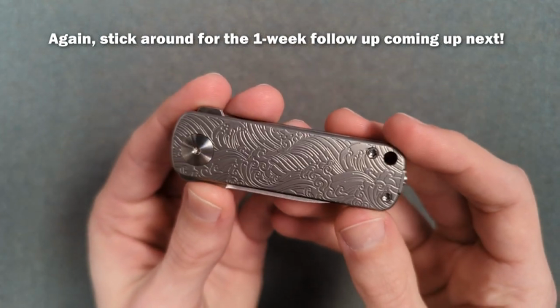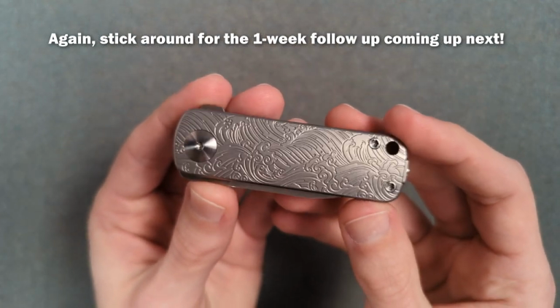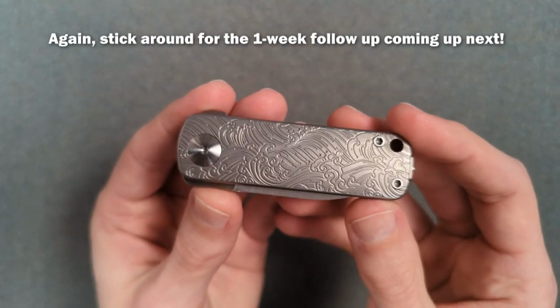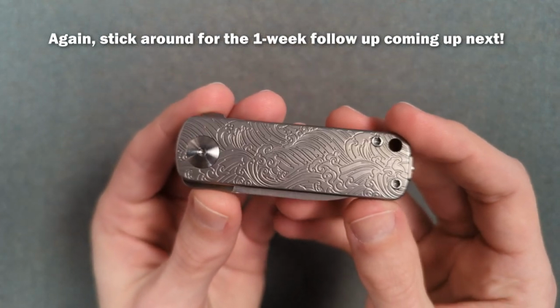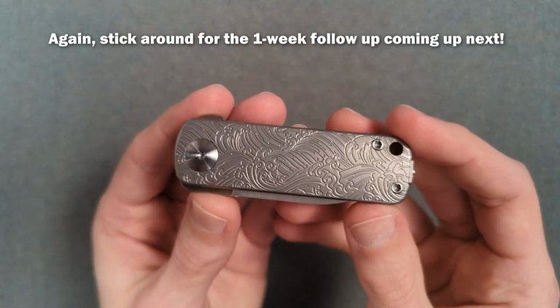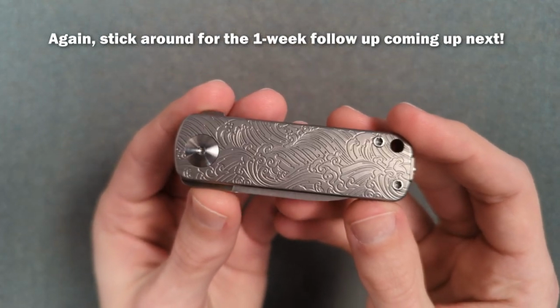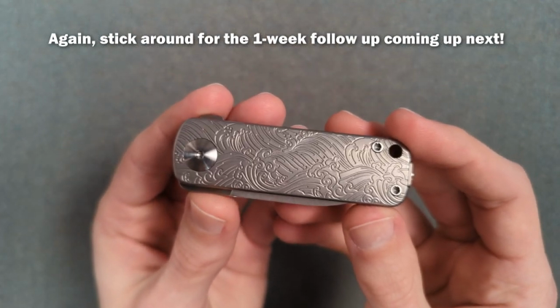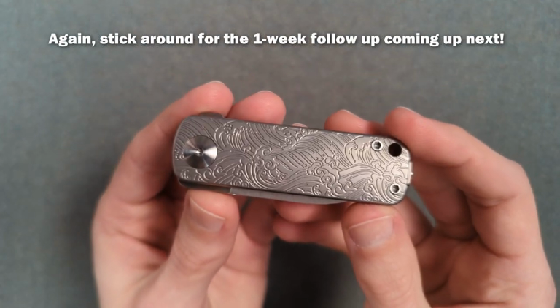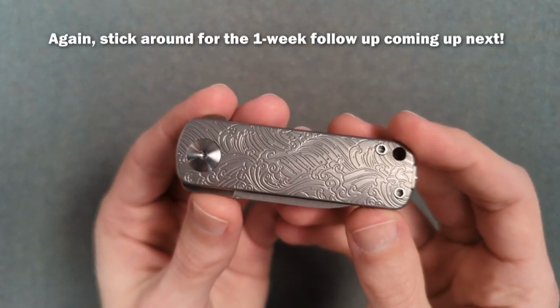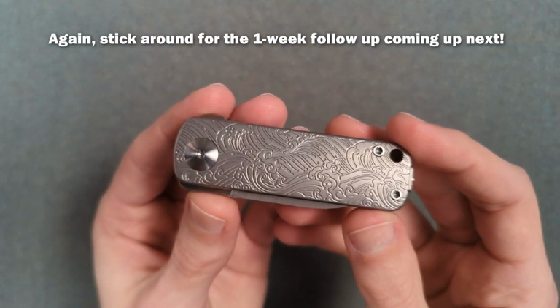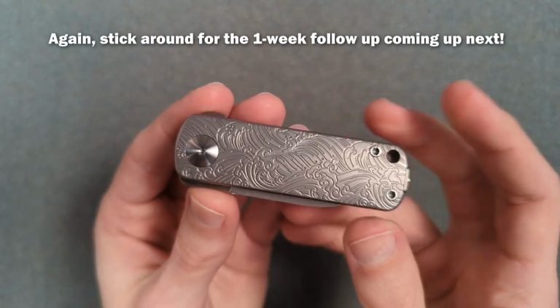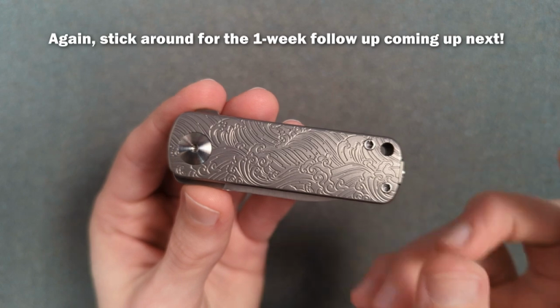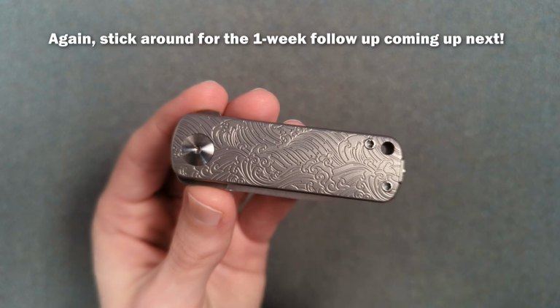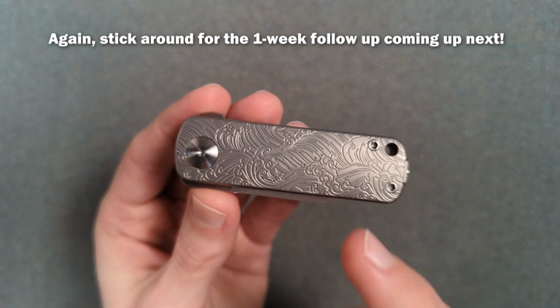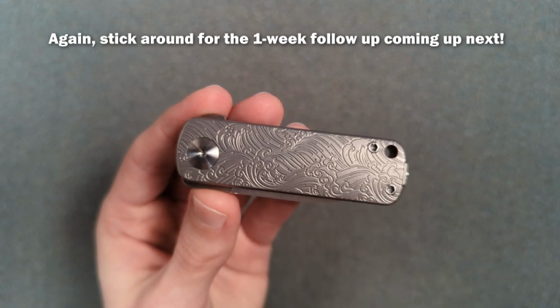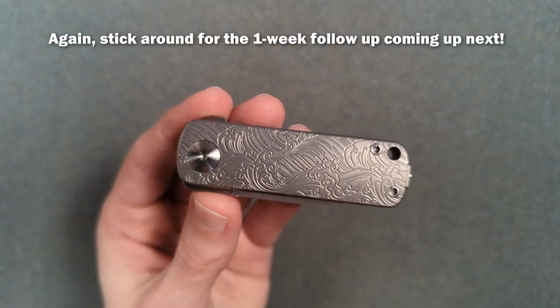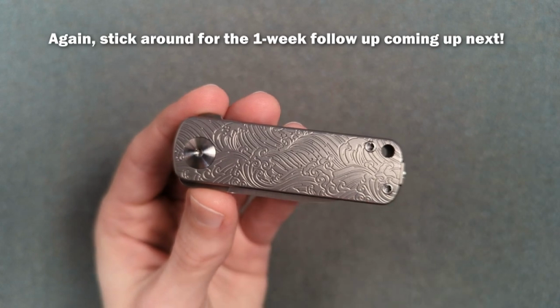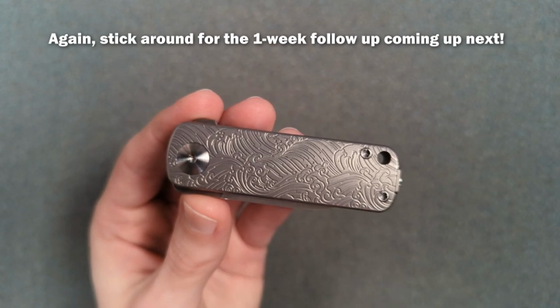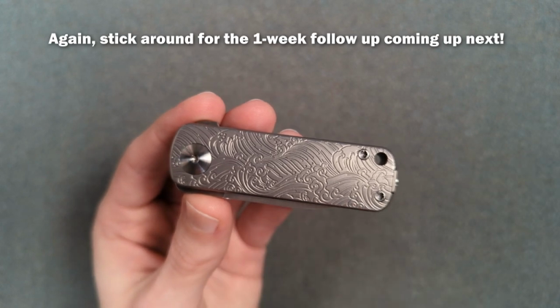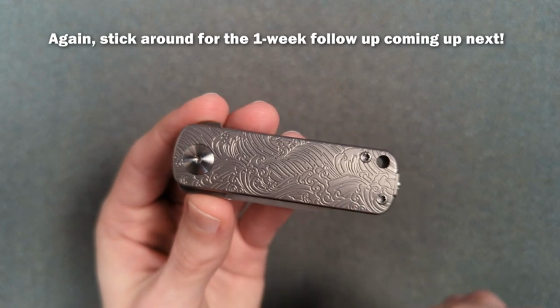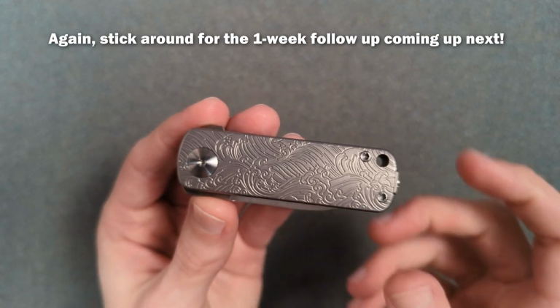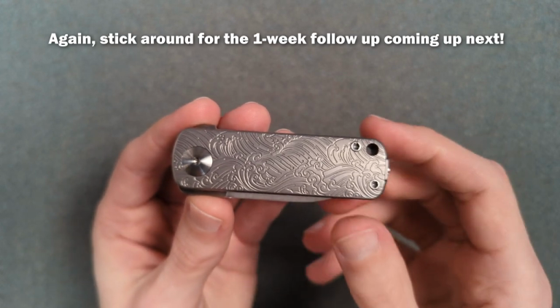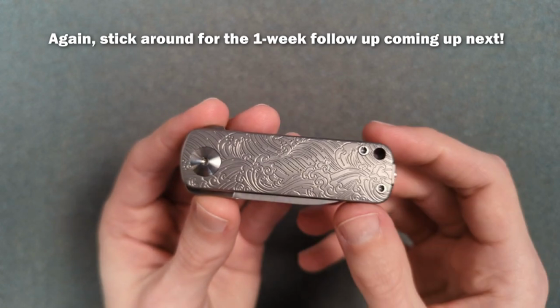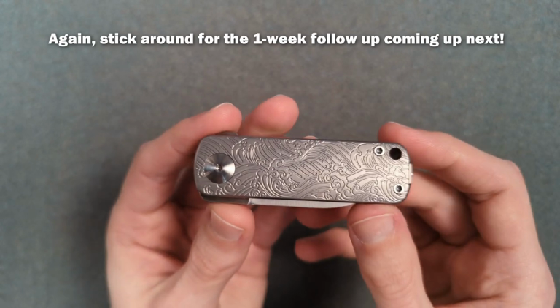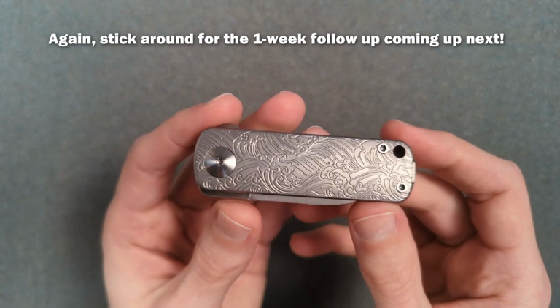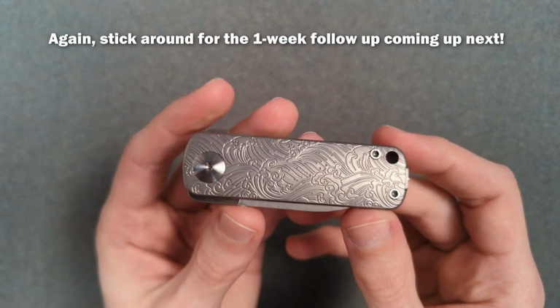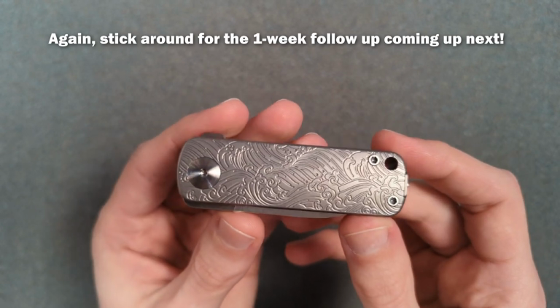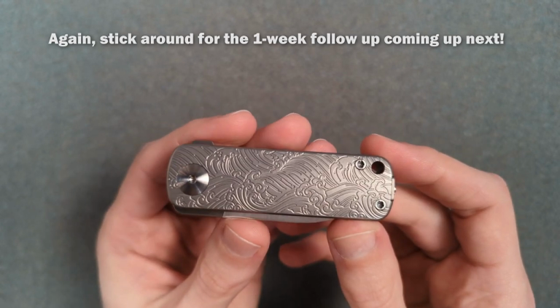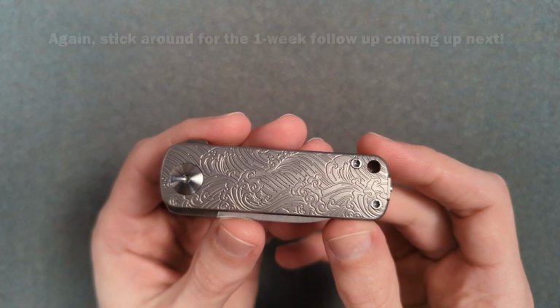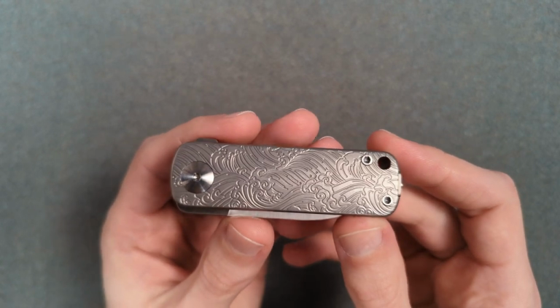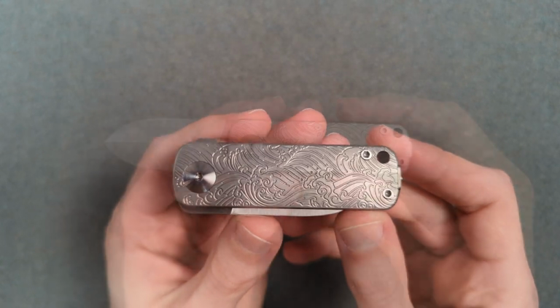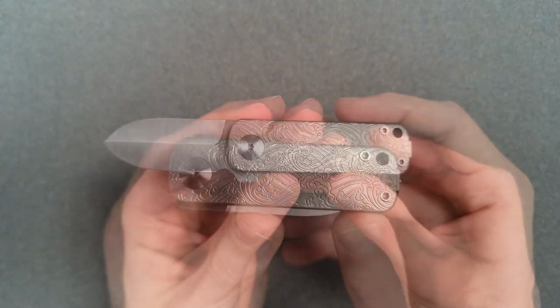Thank you again to Urban EDC Supply for sending this my way. Small knives are right up my alley, so thank you guys for watching. I'll catch you guys next time.